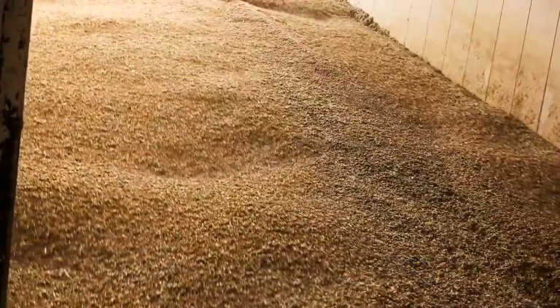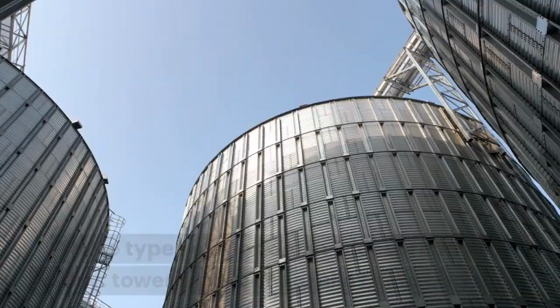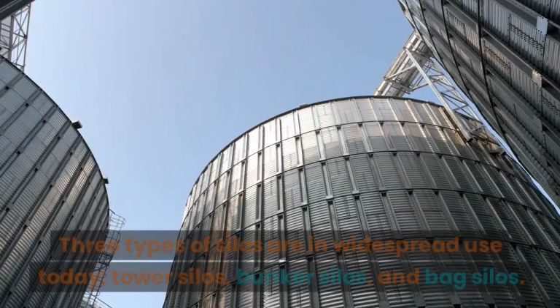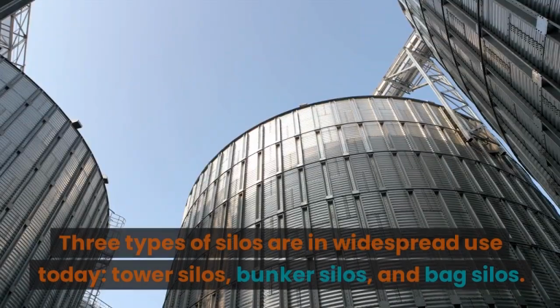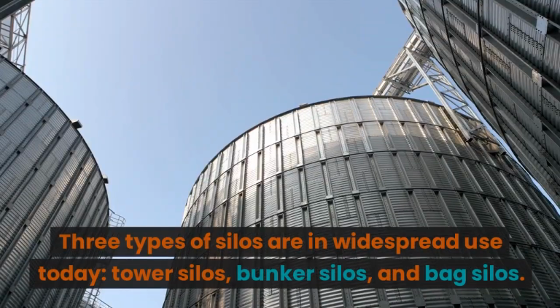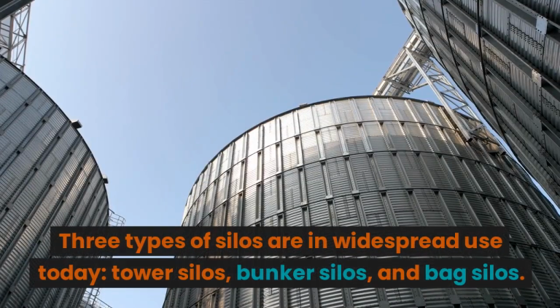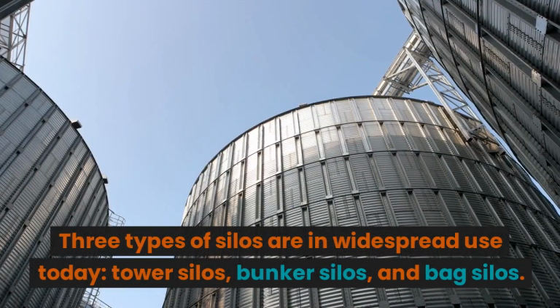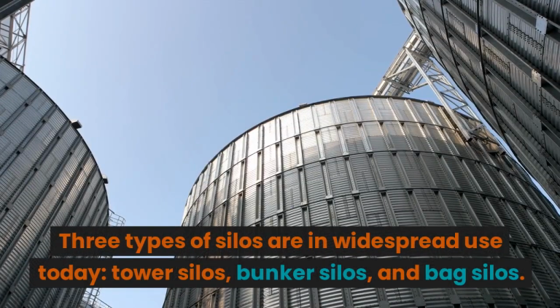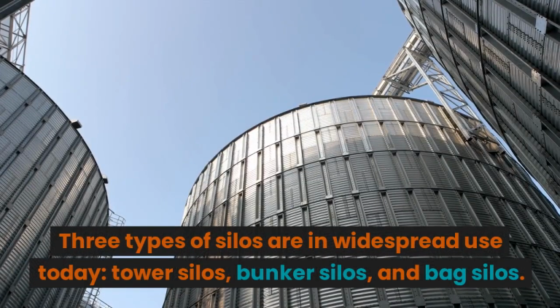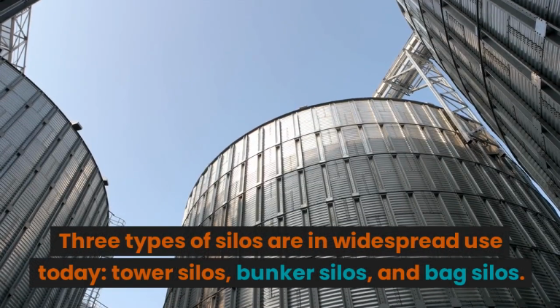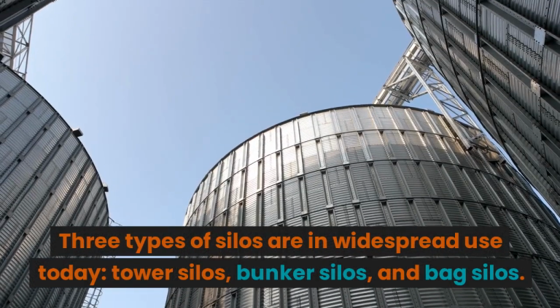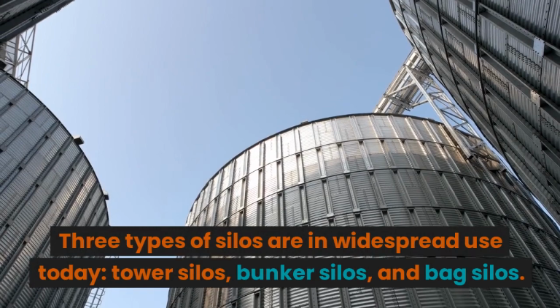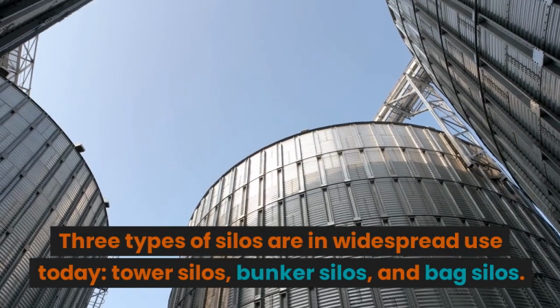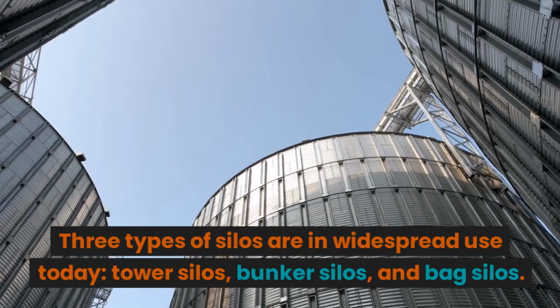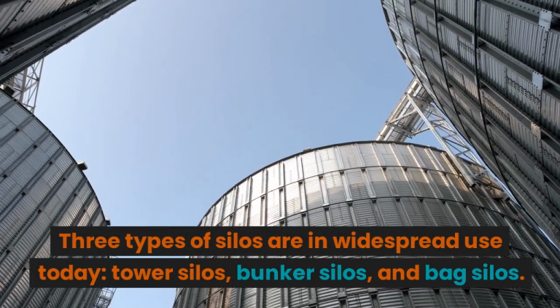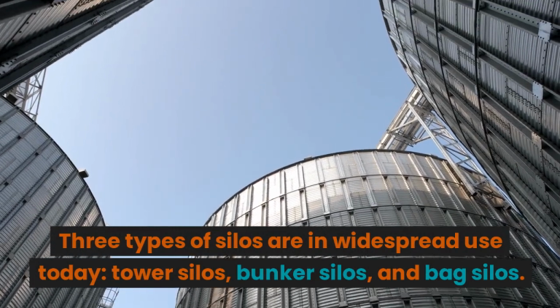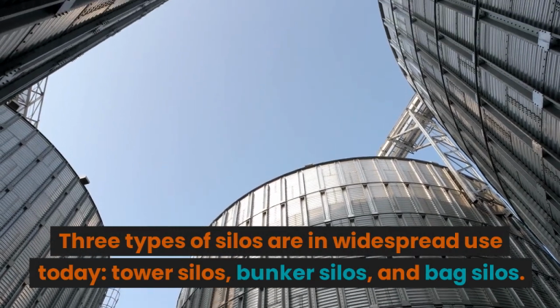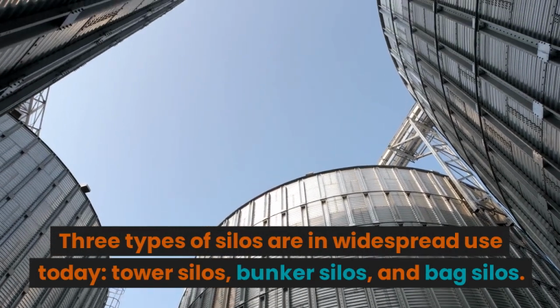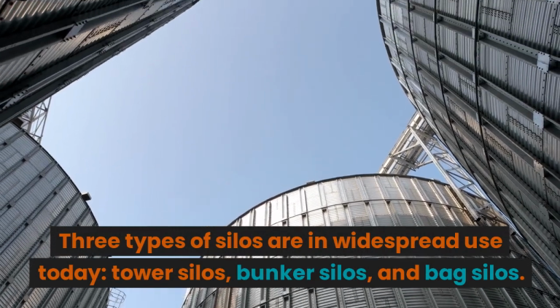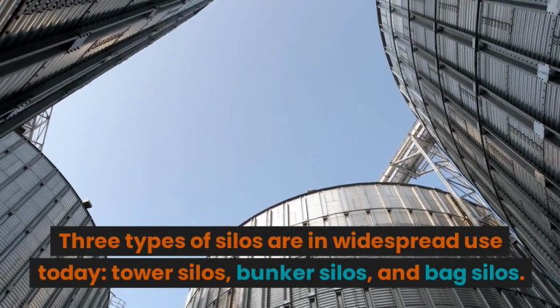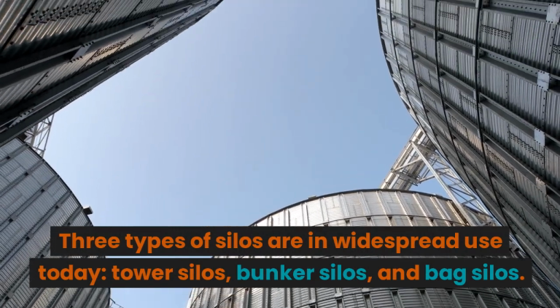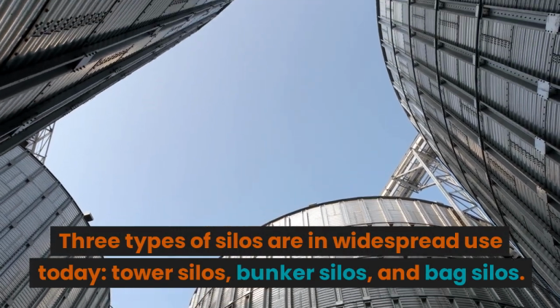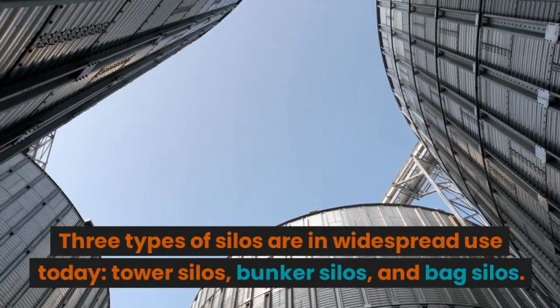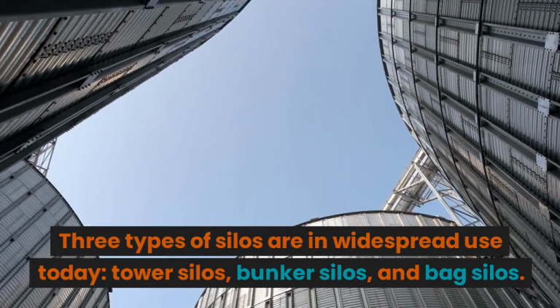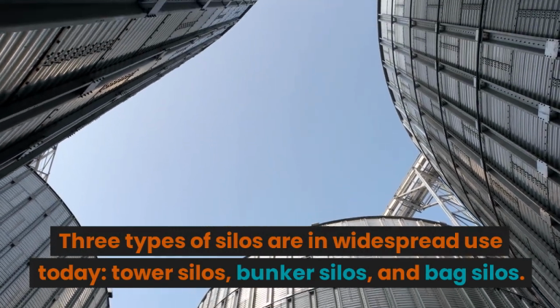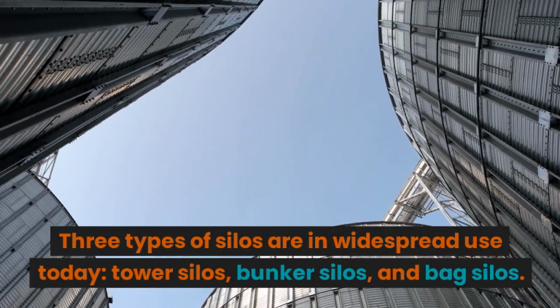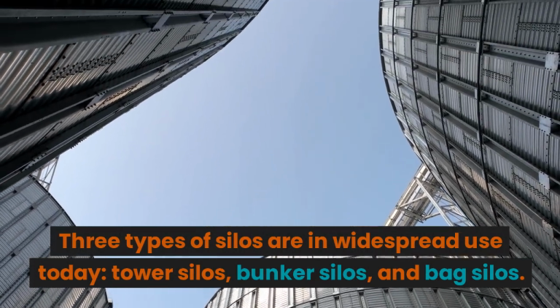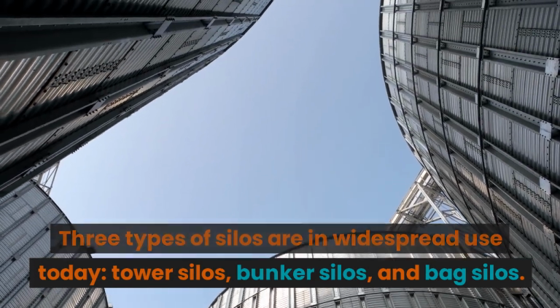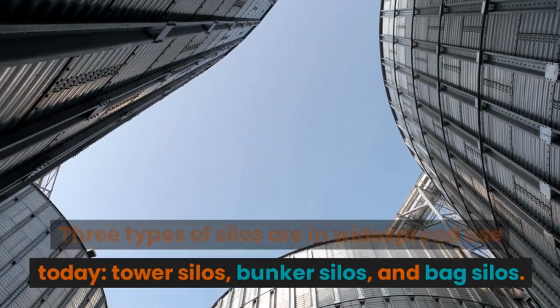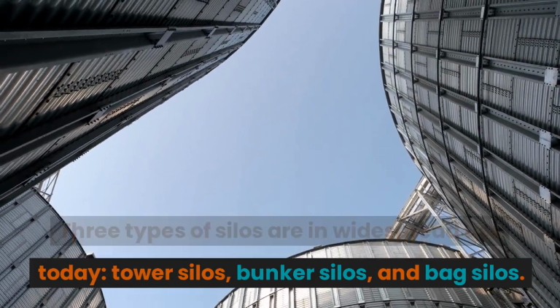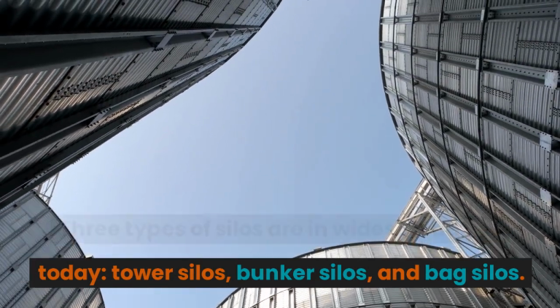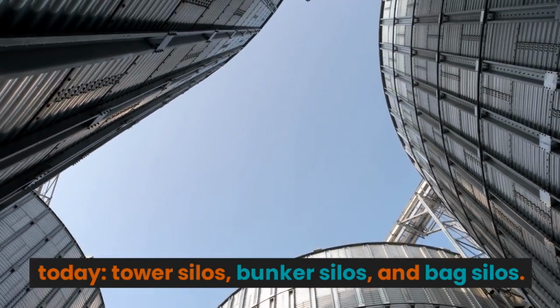Three types of silos are in widespread use today: tower silos, bunker silos, and bag silos.